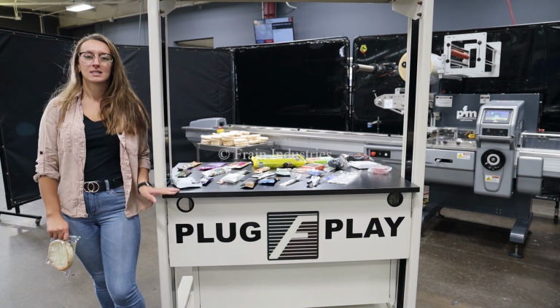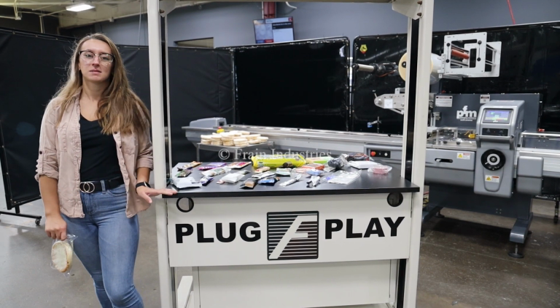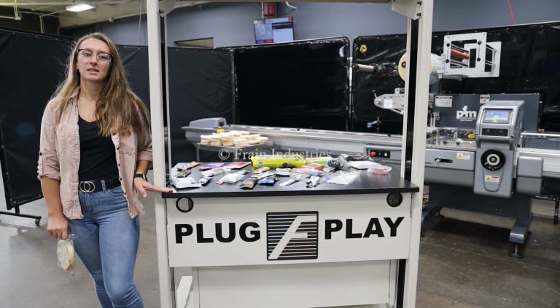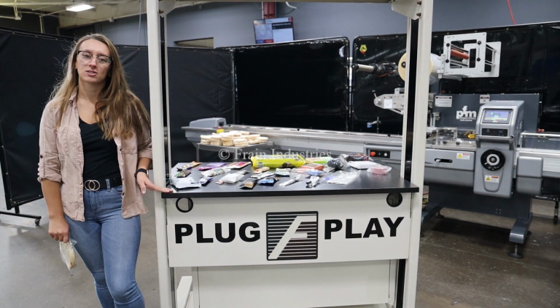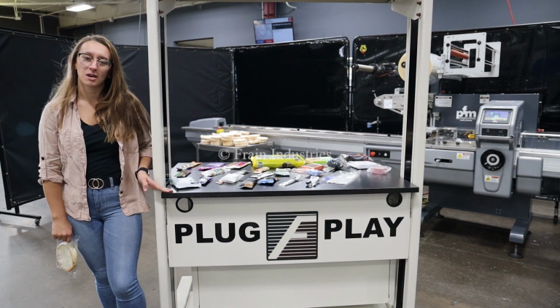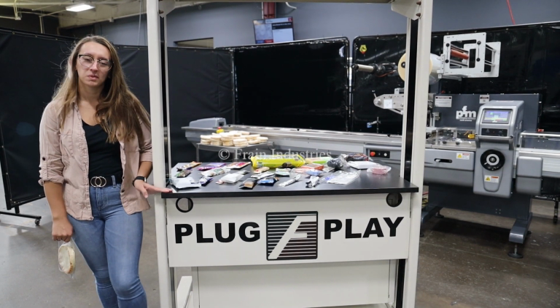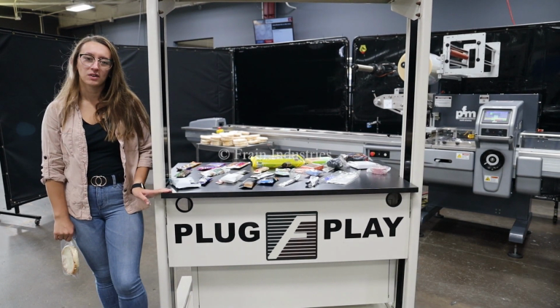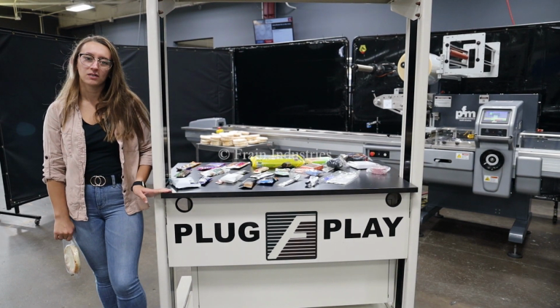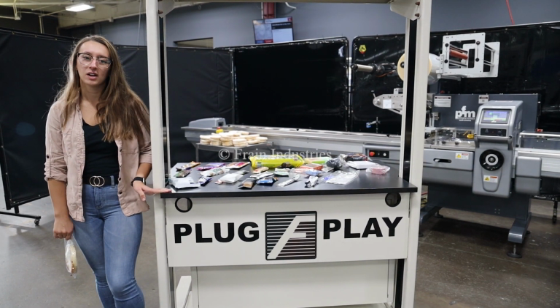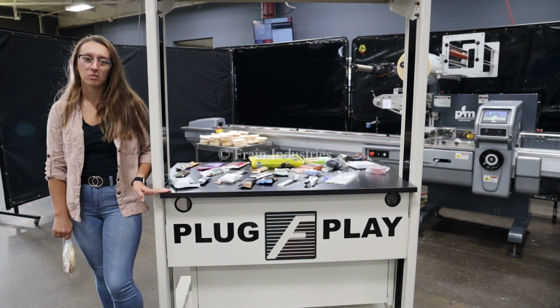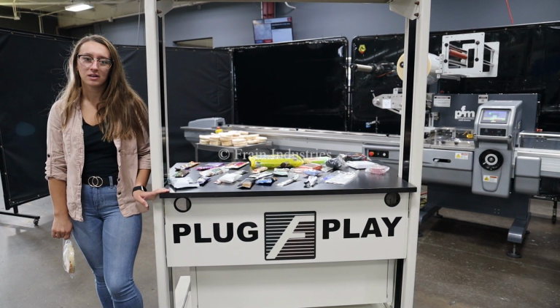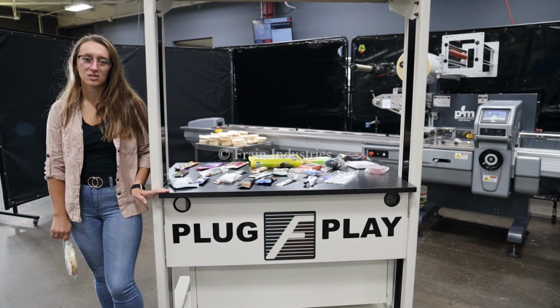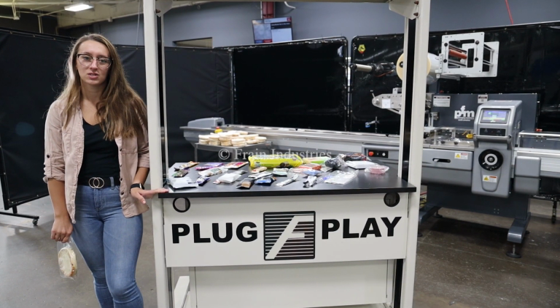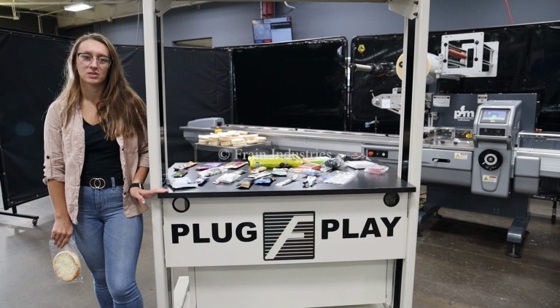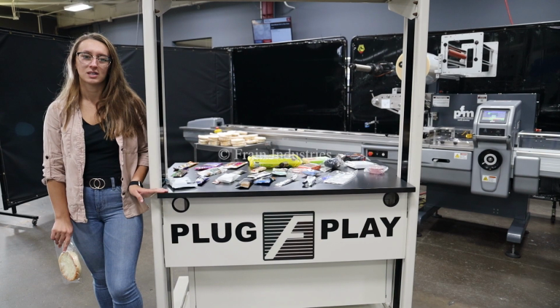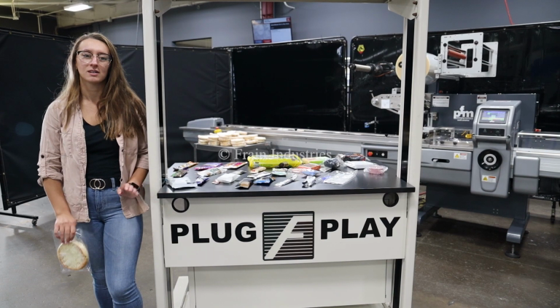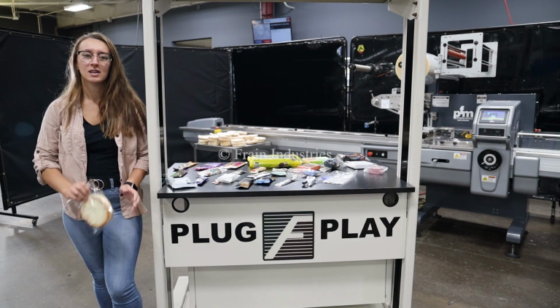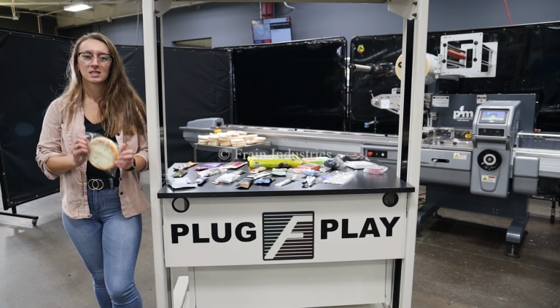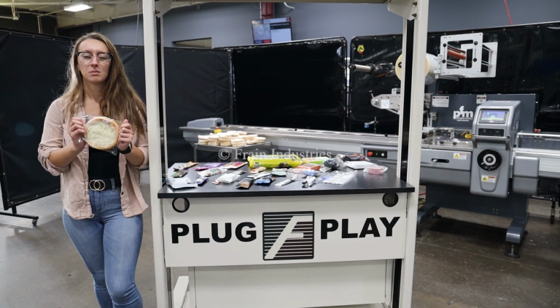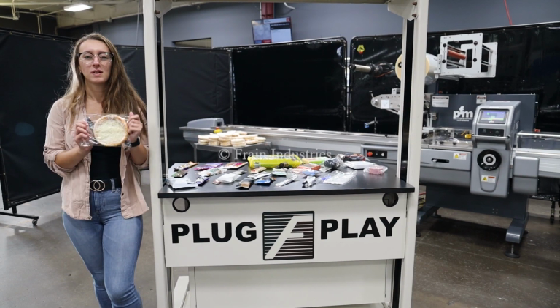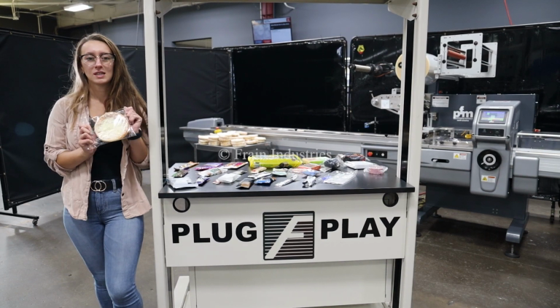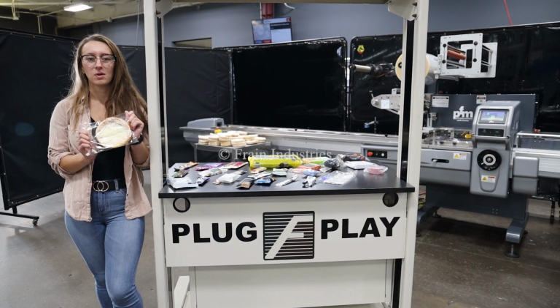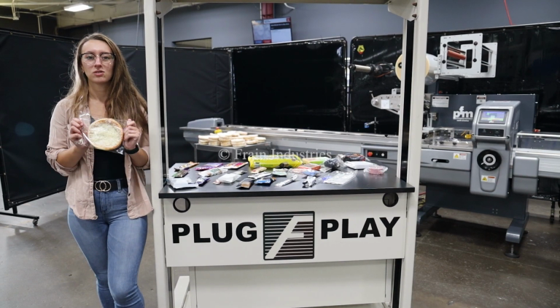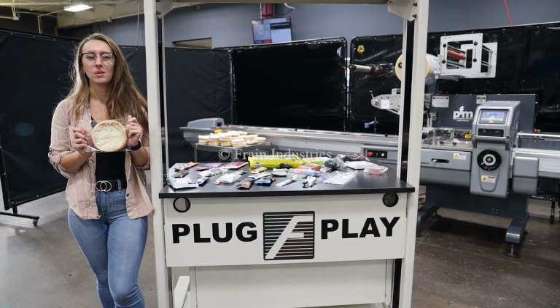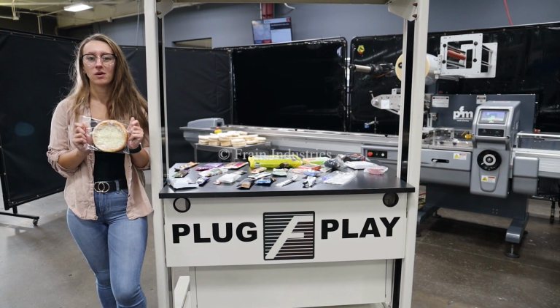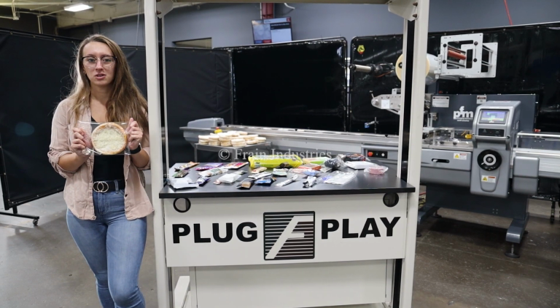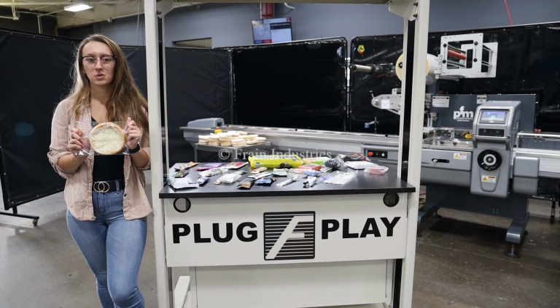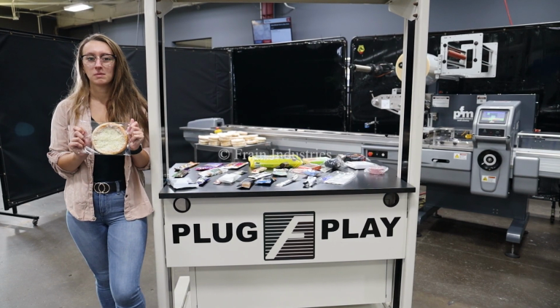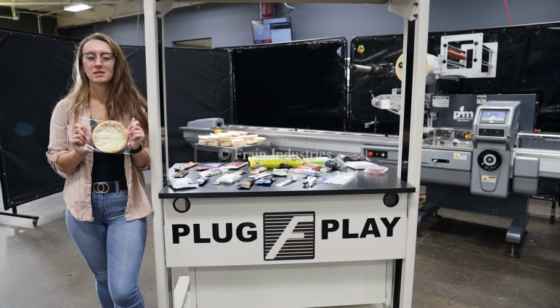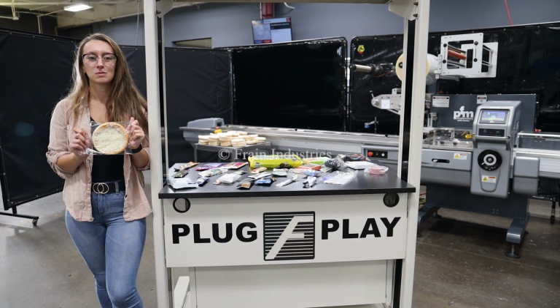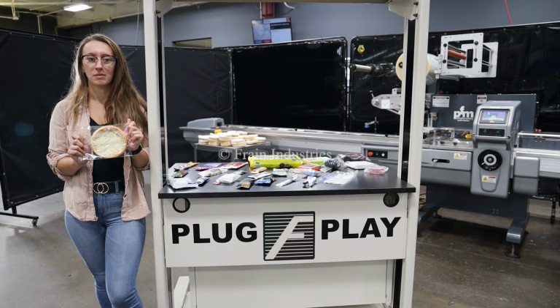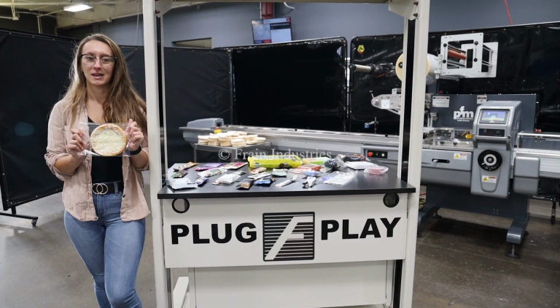Systems like this are capable of running a variety of products, such as you see here. Today I'll be running this product through at 120 pieces per minute.